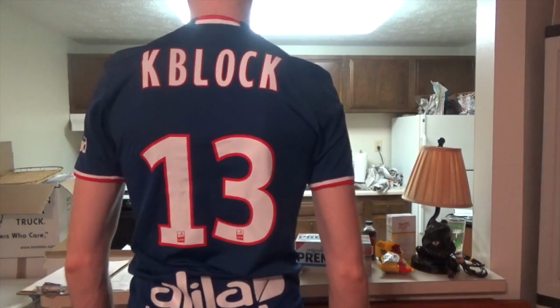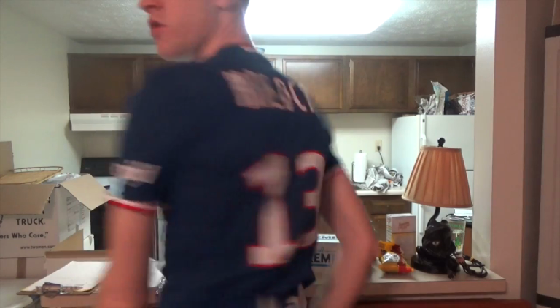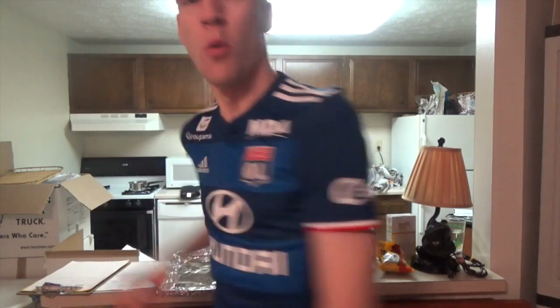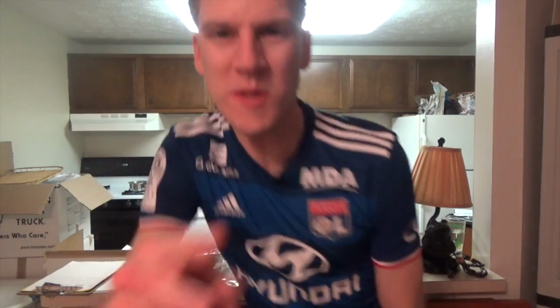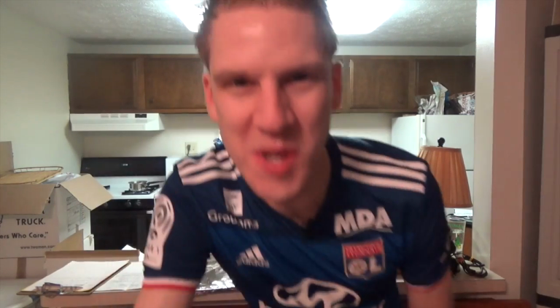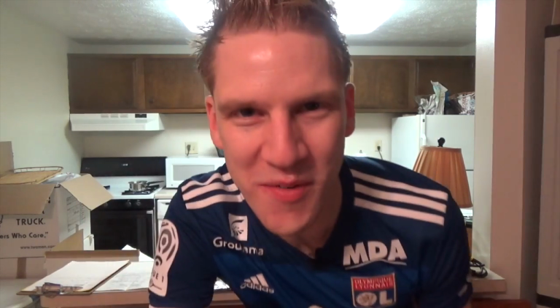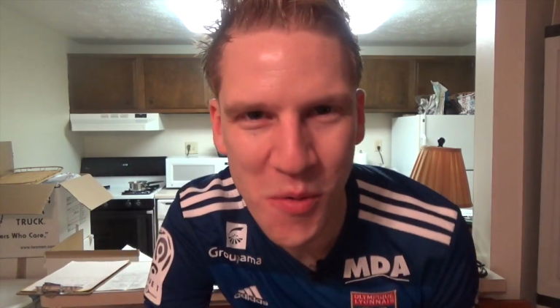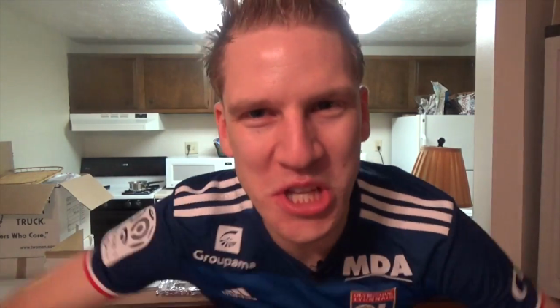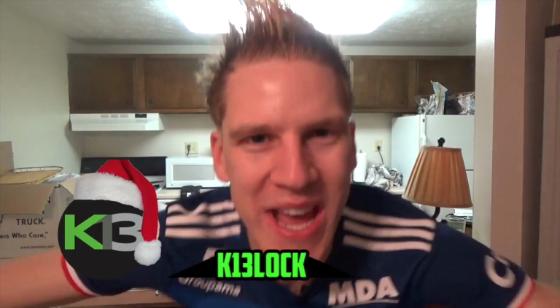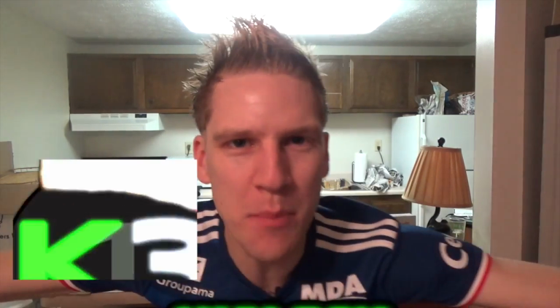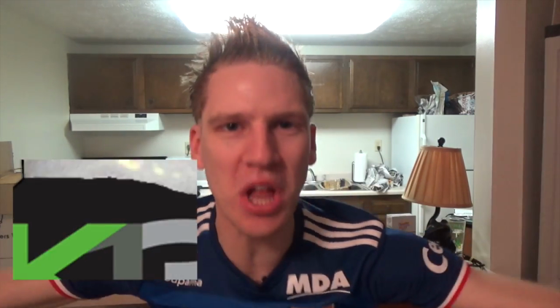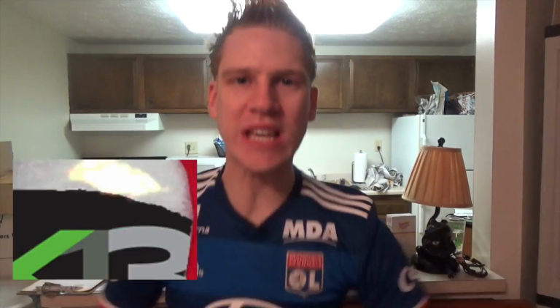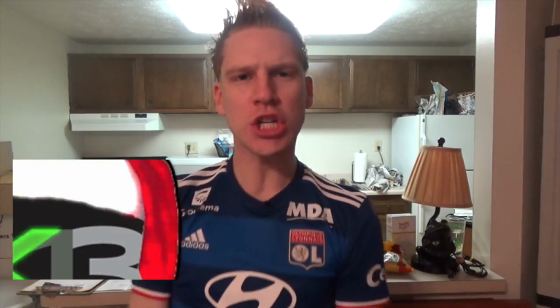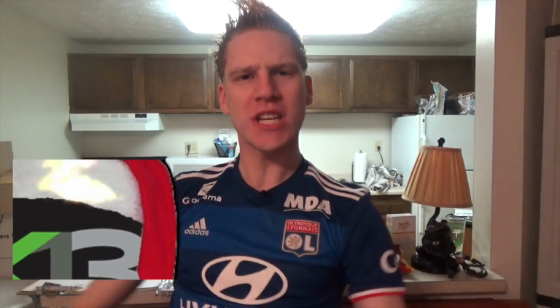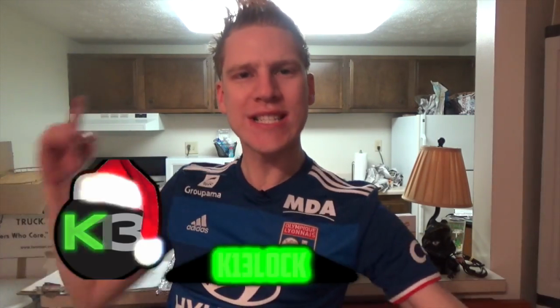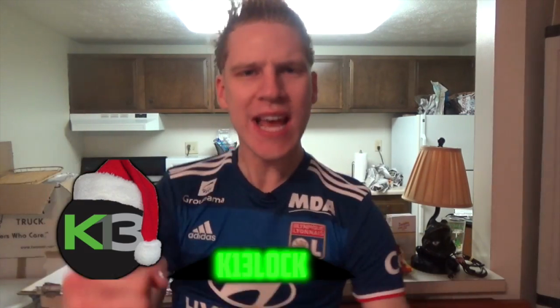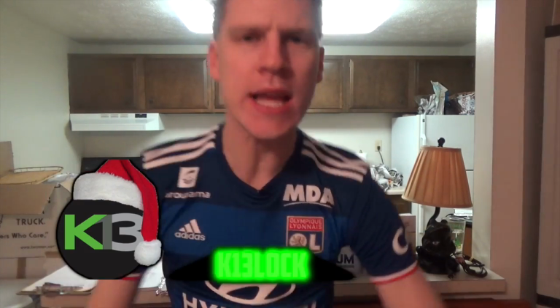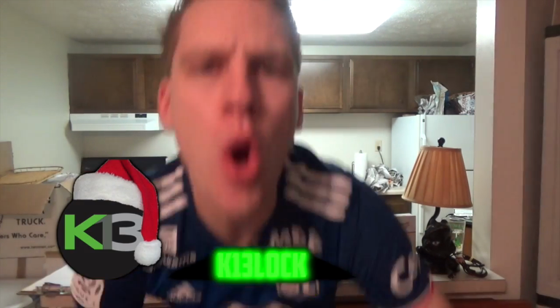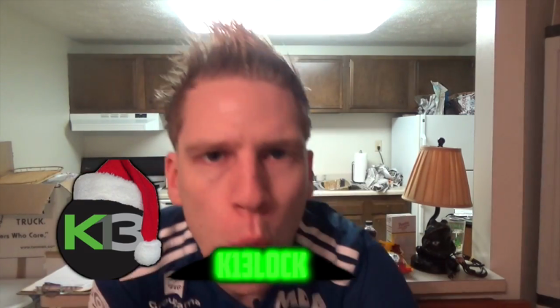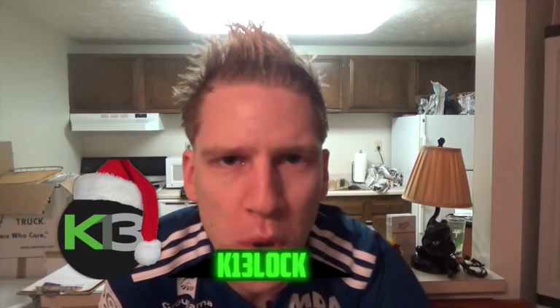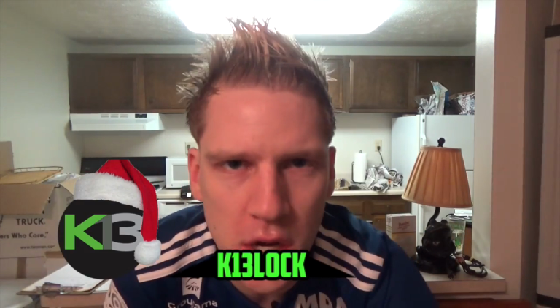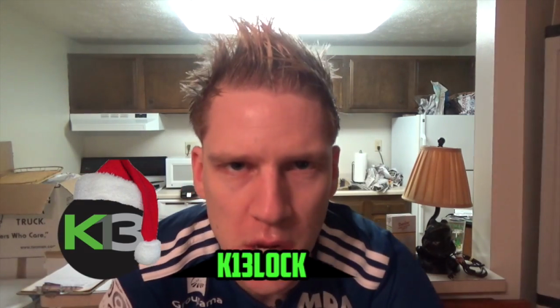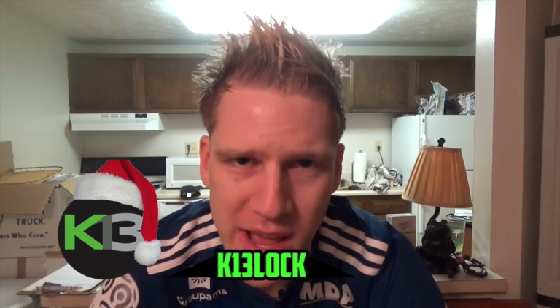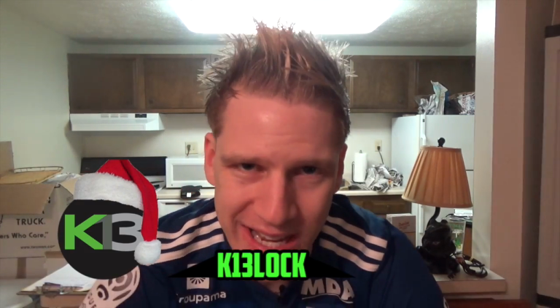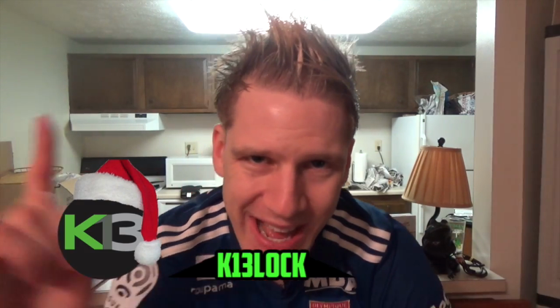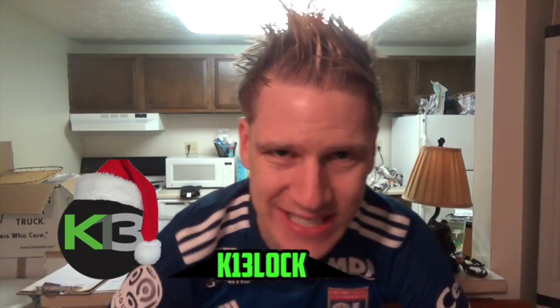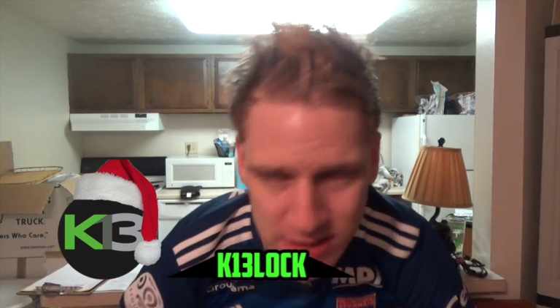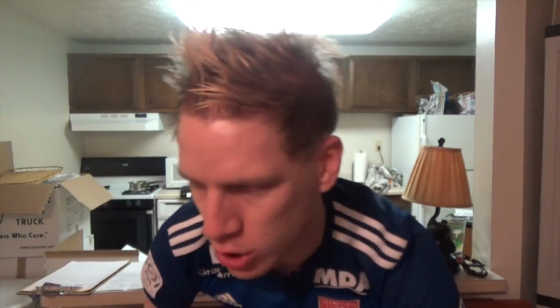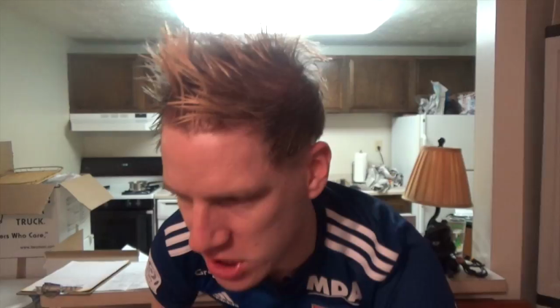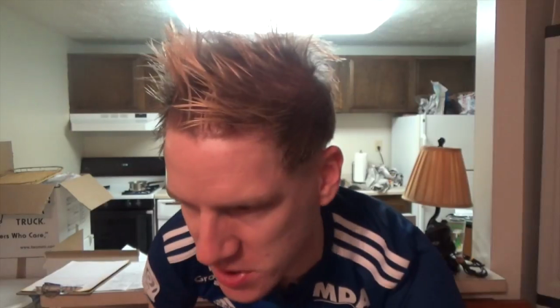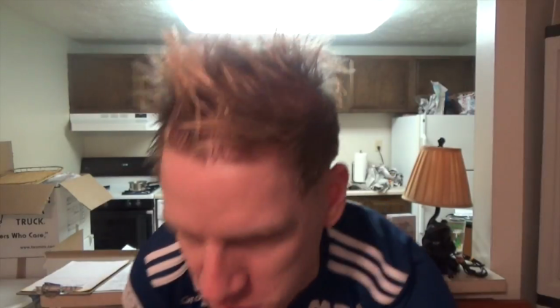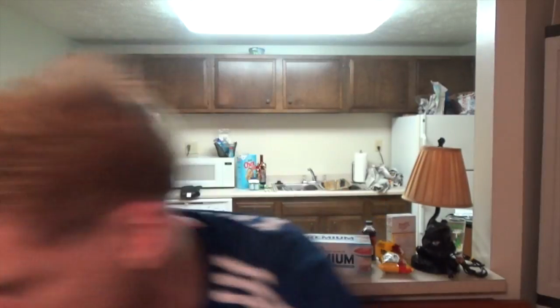What's up everyone? KBlock here today. We are going to make an excellent Christmas dessert.